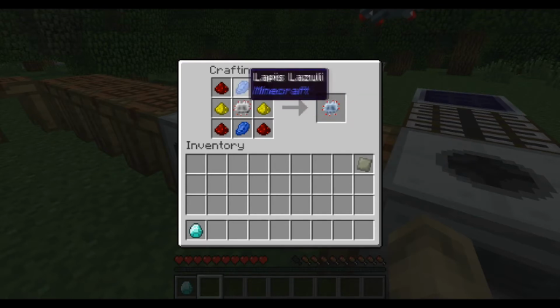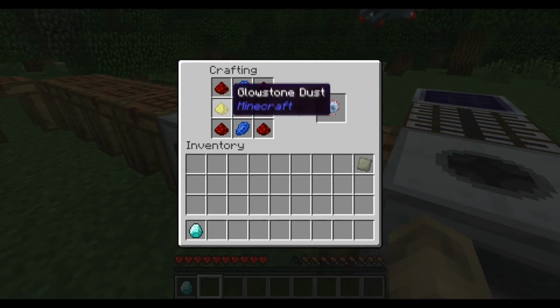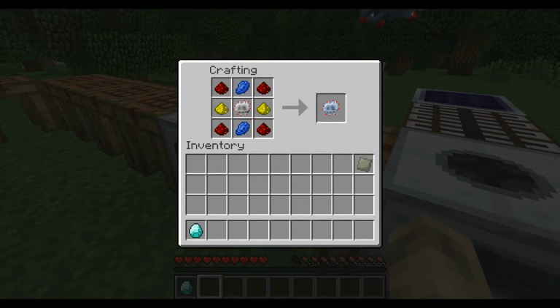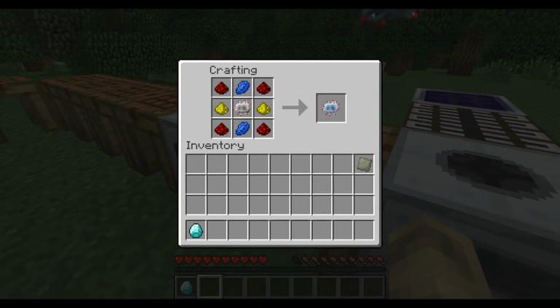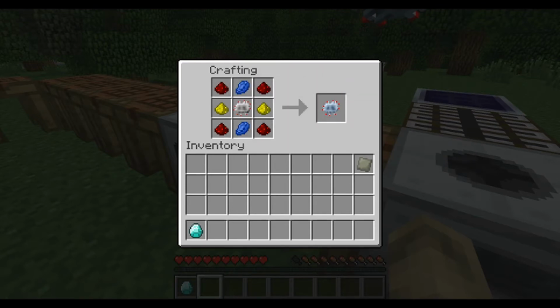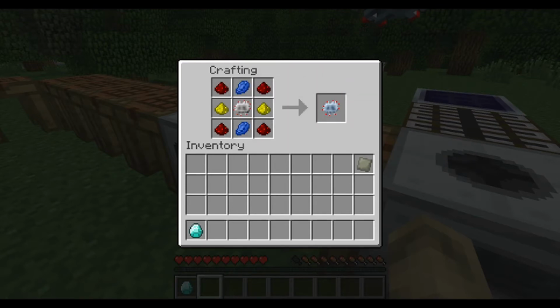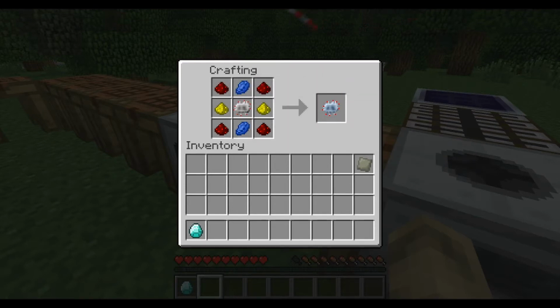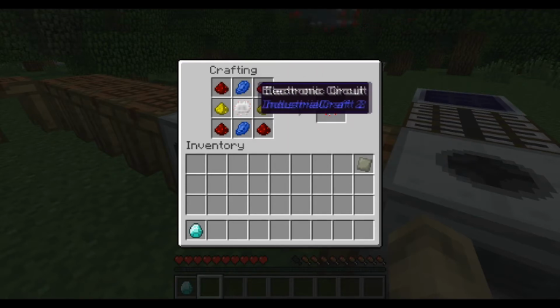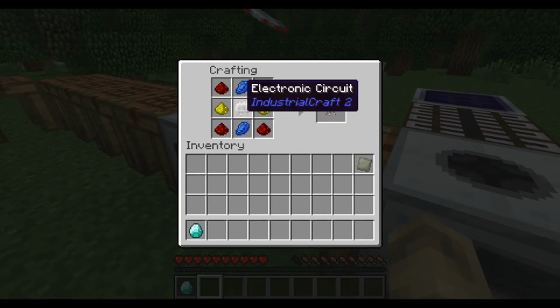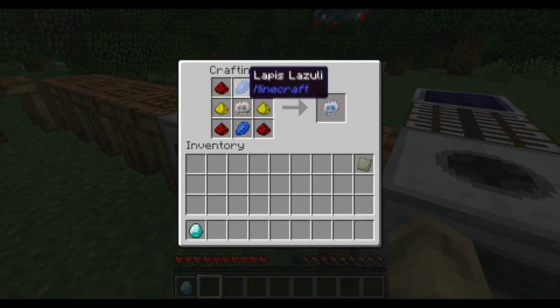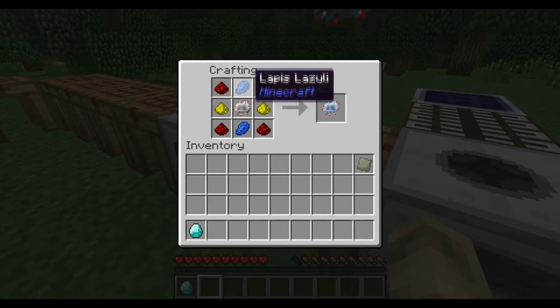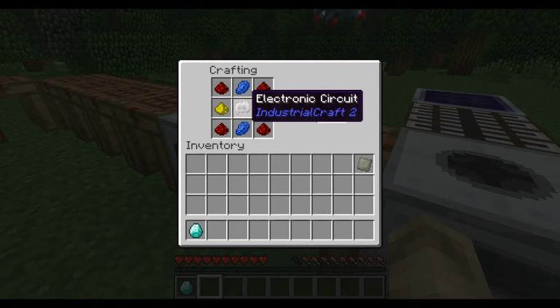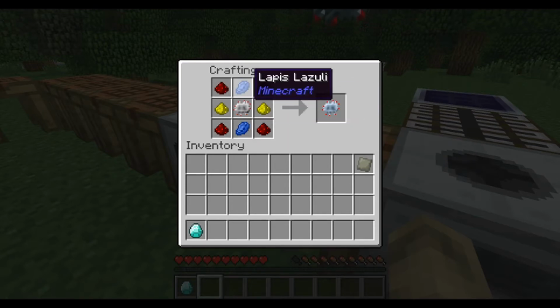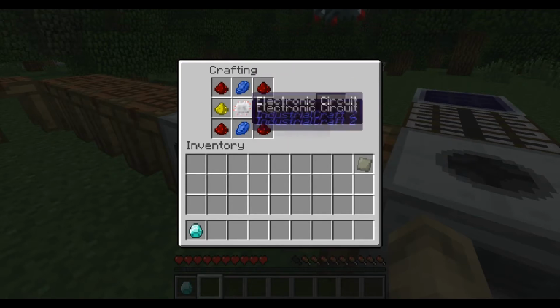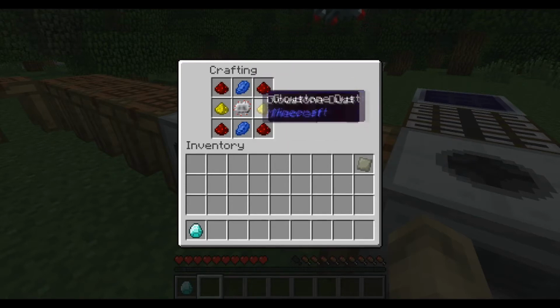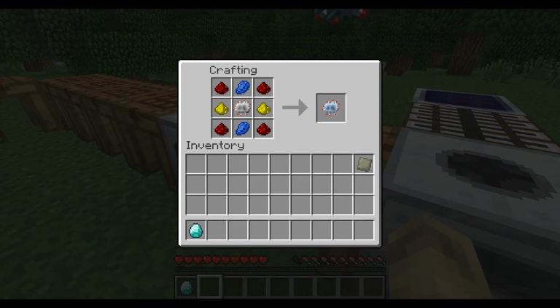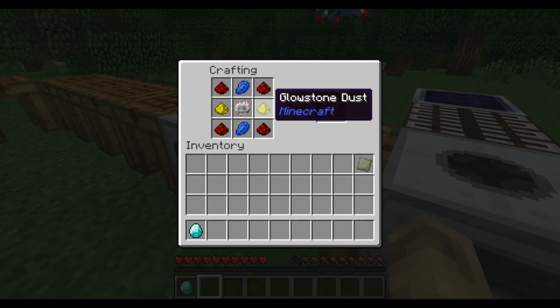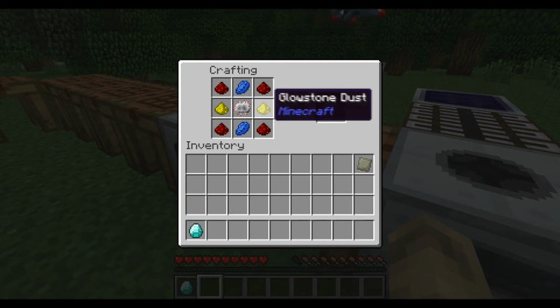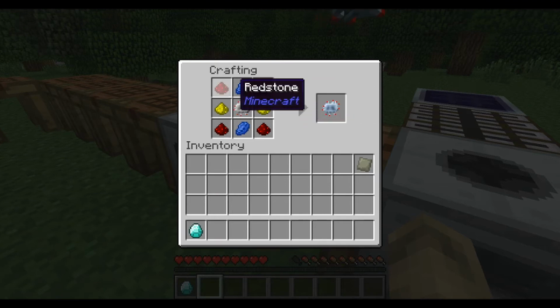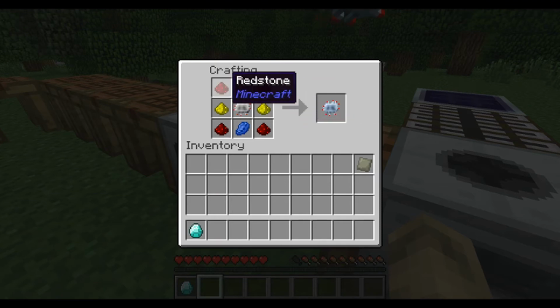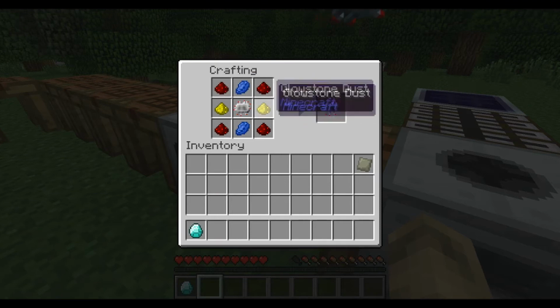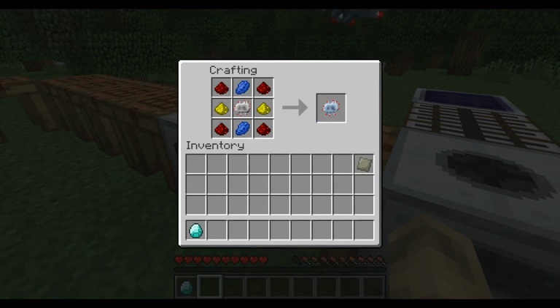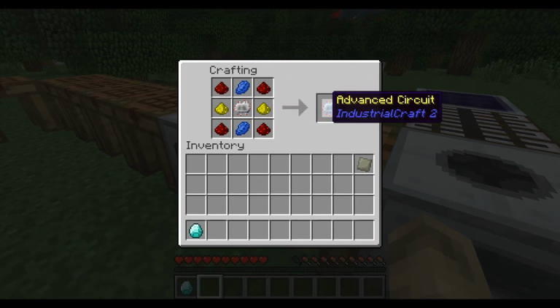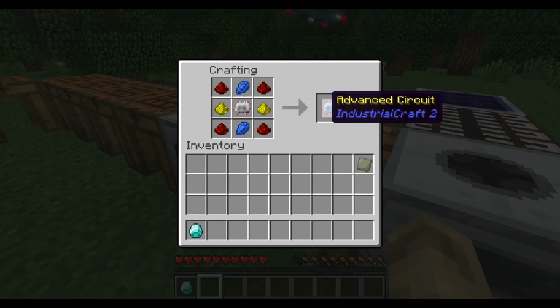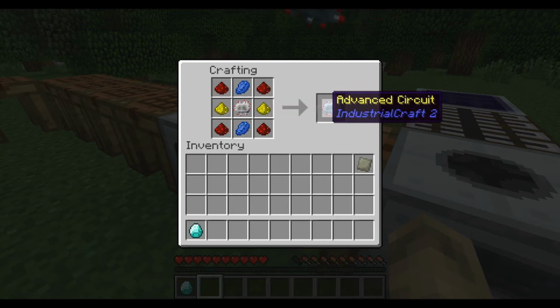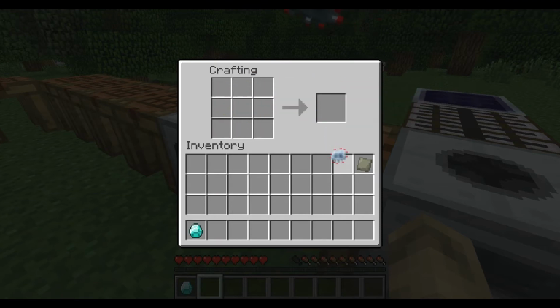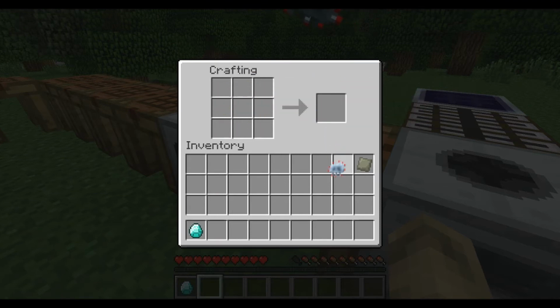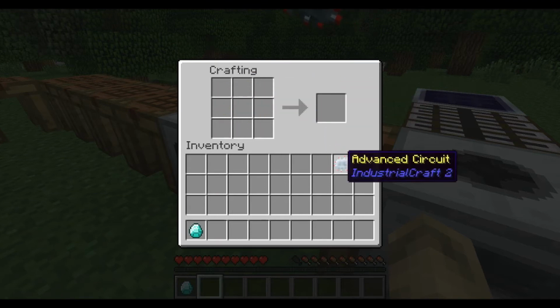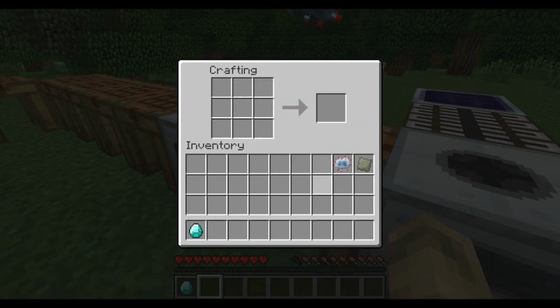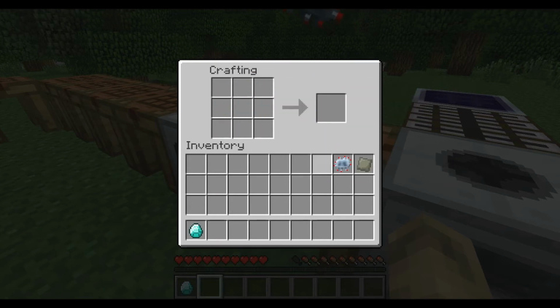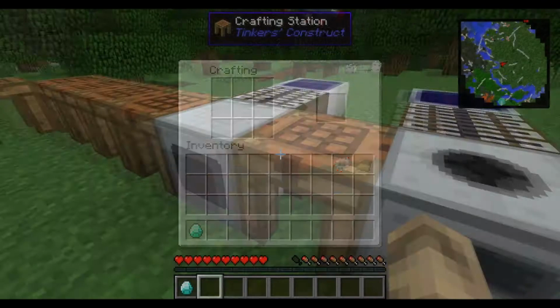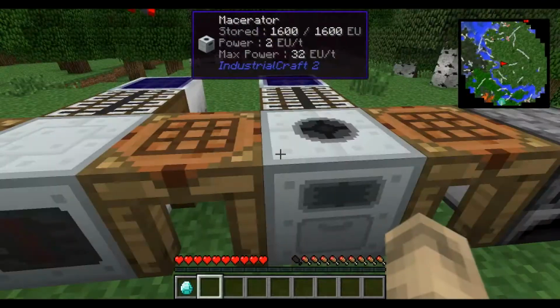So then you get this — an electronic circuit, lapis, stone, and redstone — and it gets you the advanced circuit. Another part of it done.